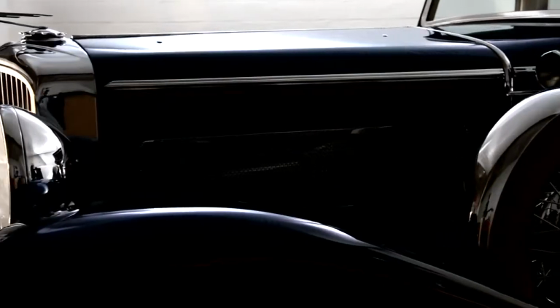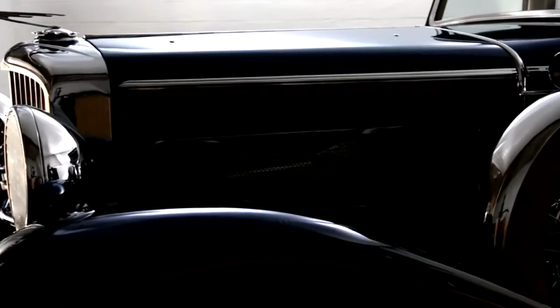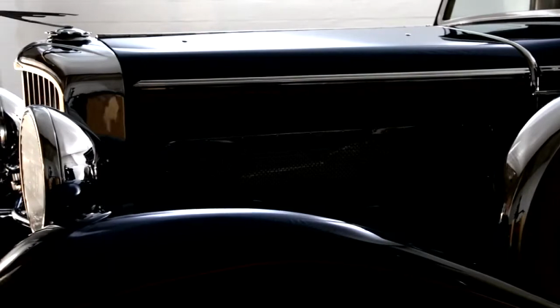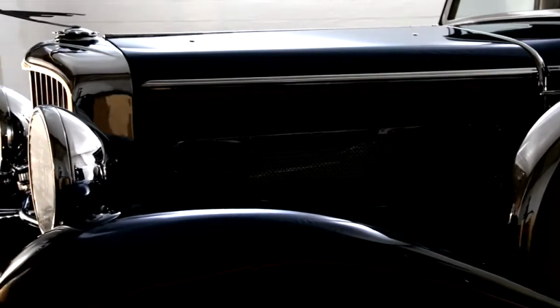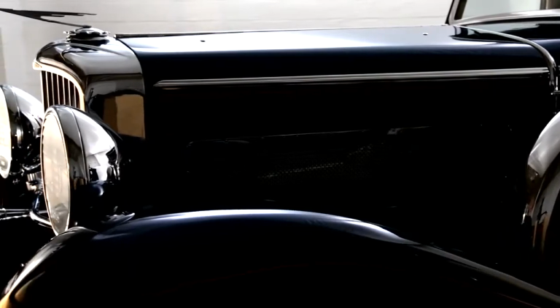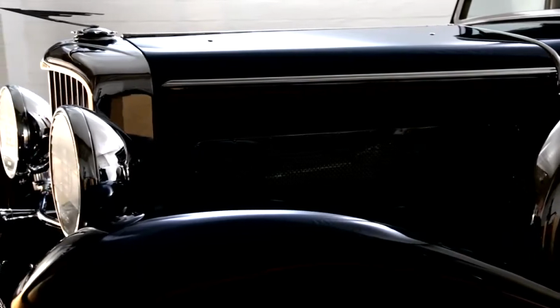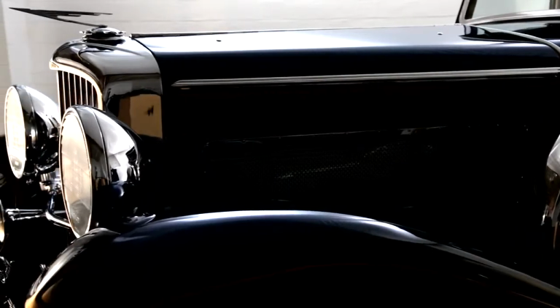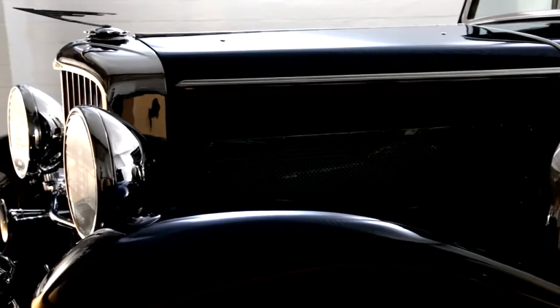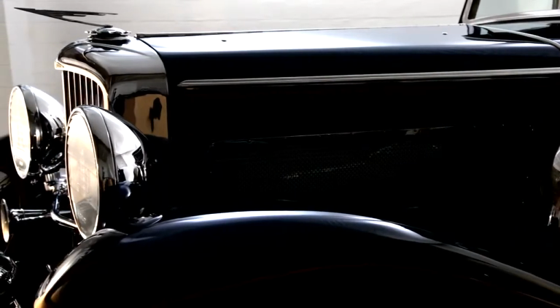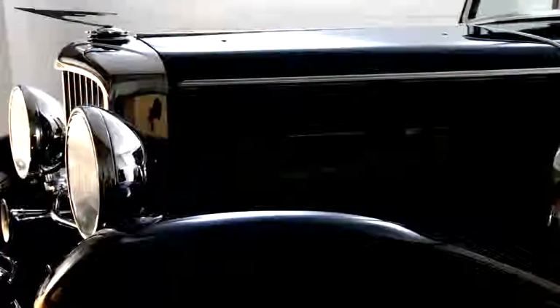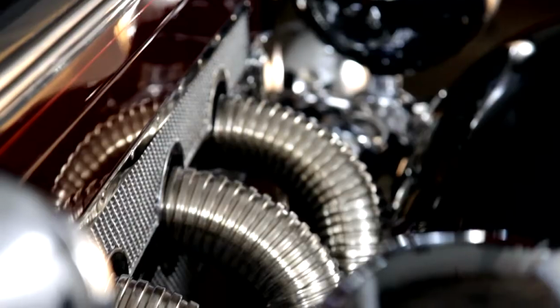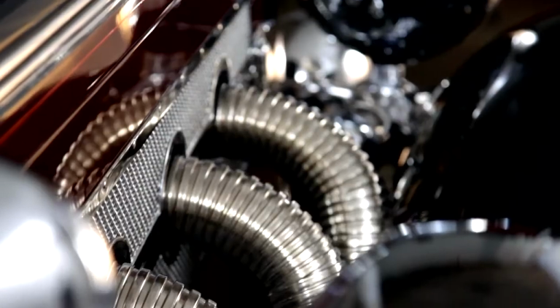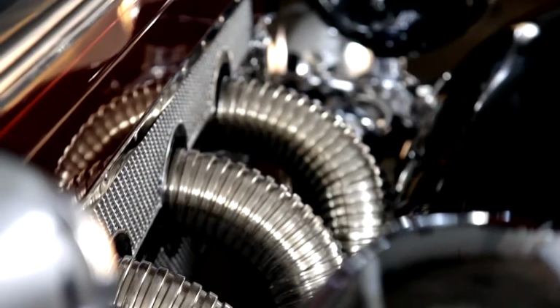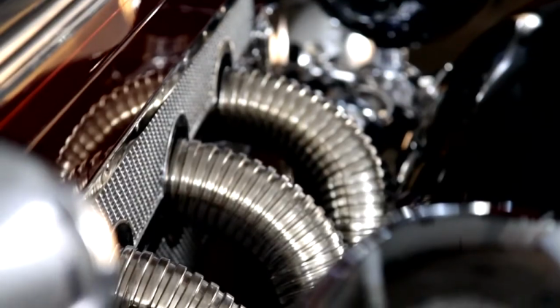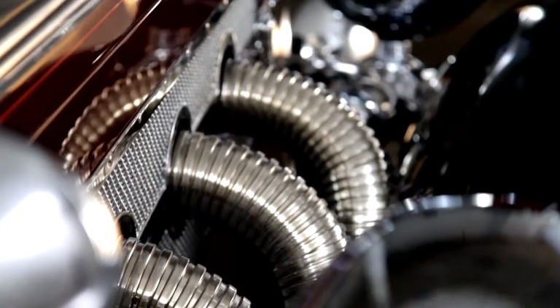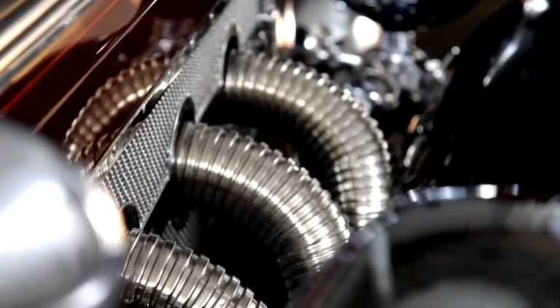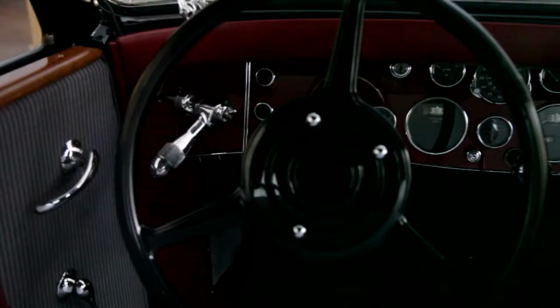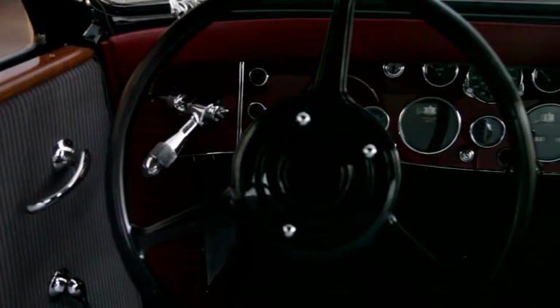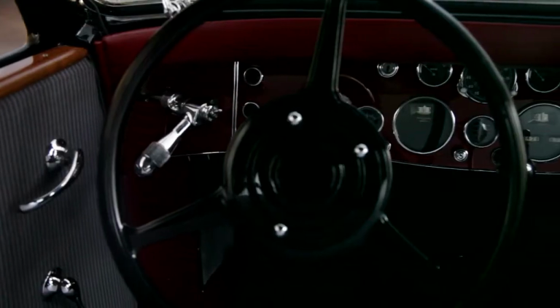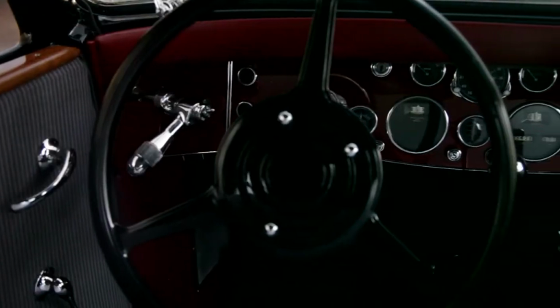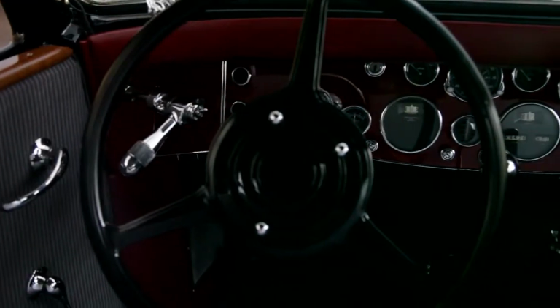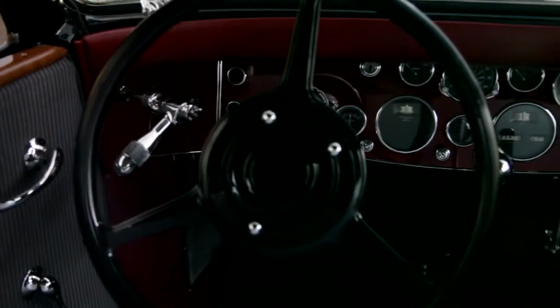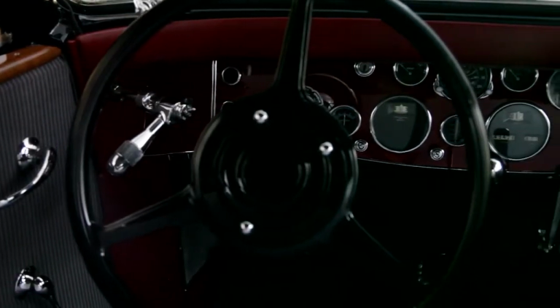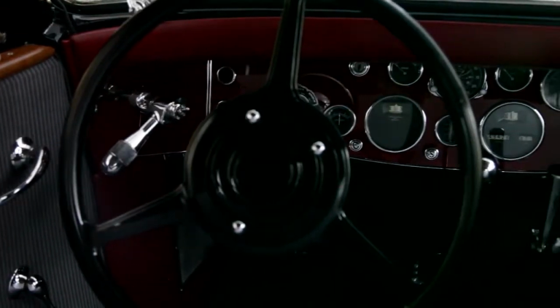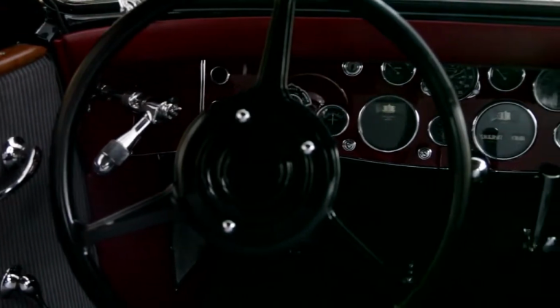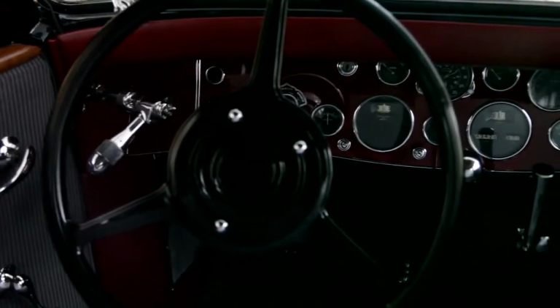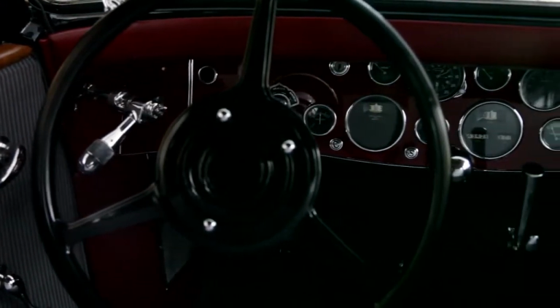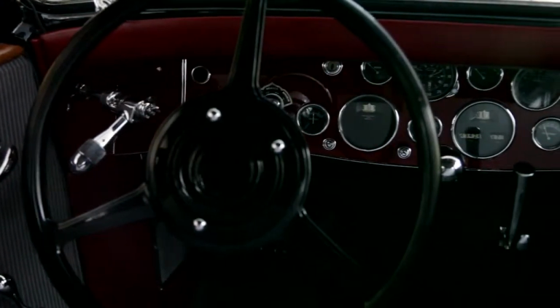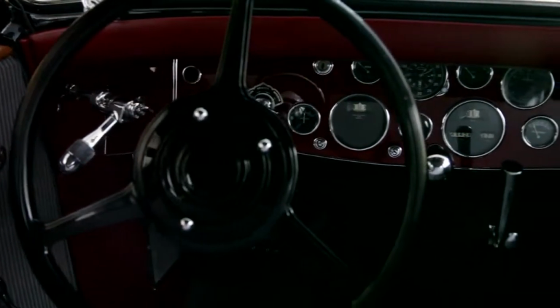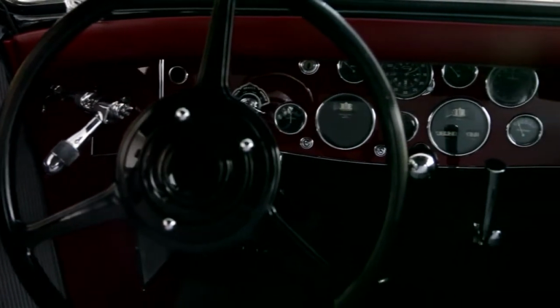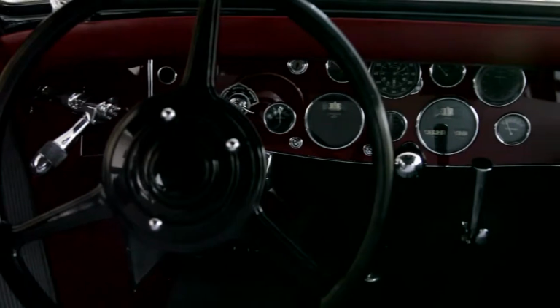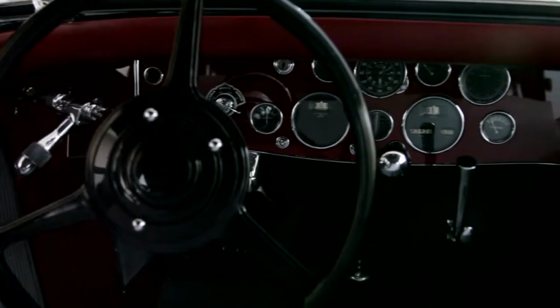An original chassis, original body, original engine. These cars are 320 horsepower with the supercharger.